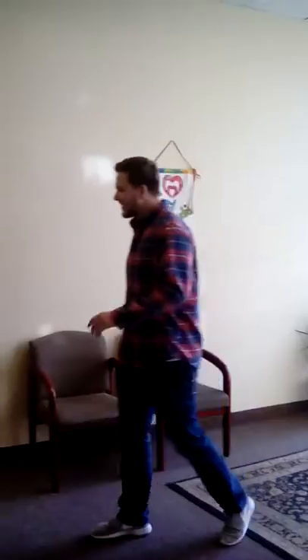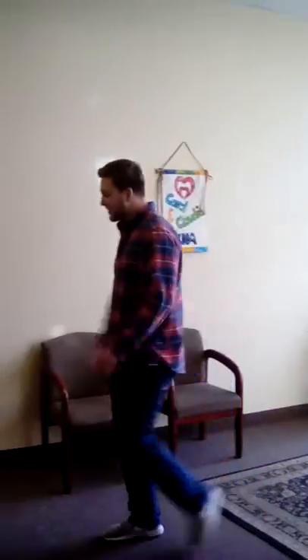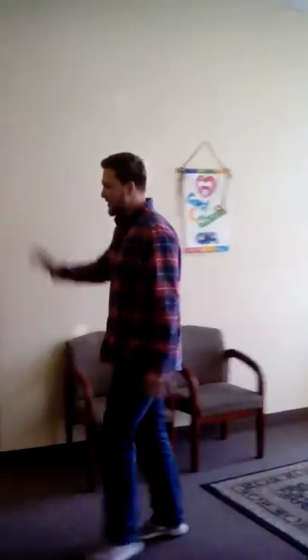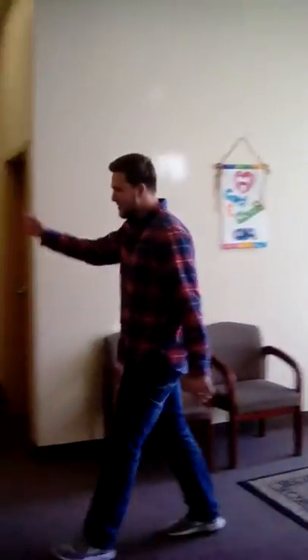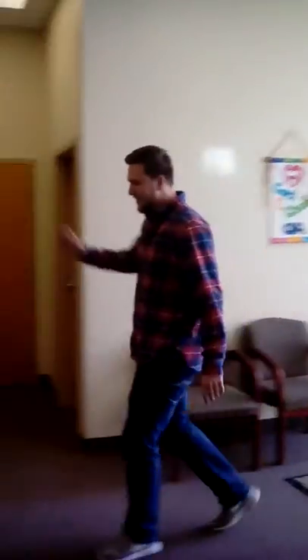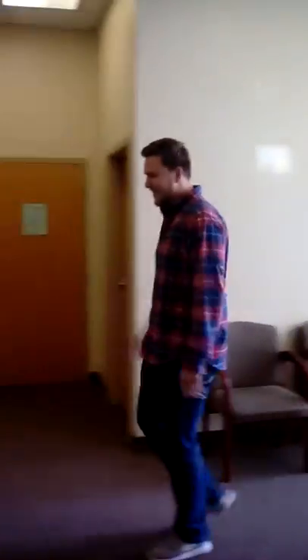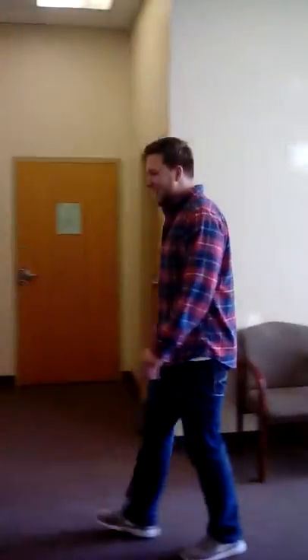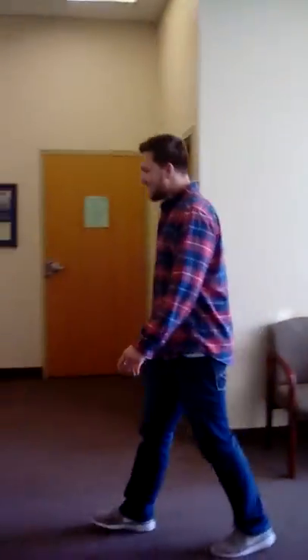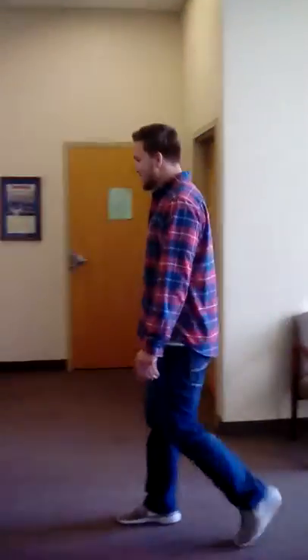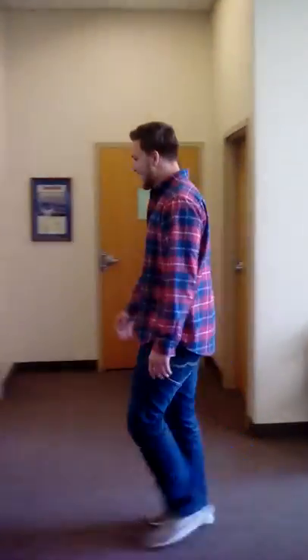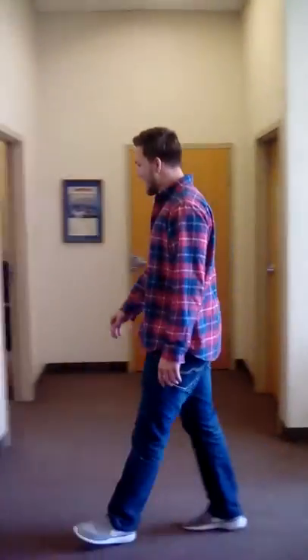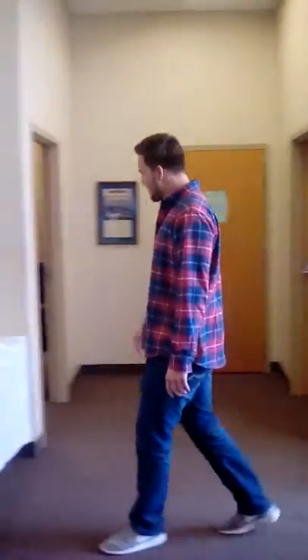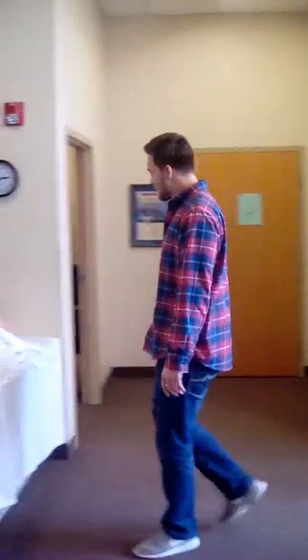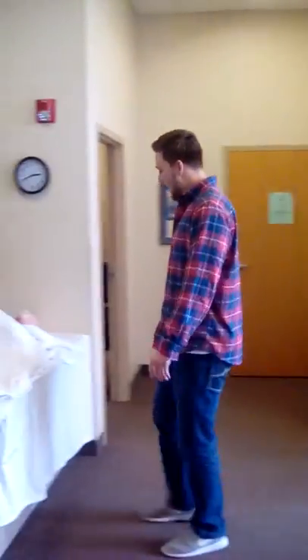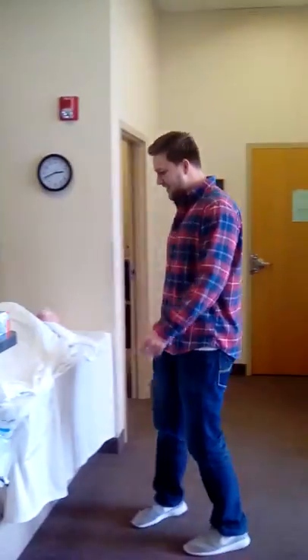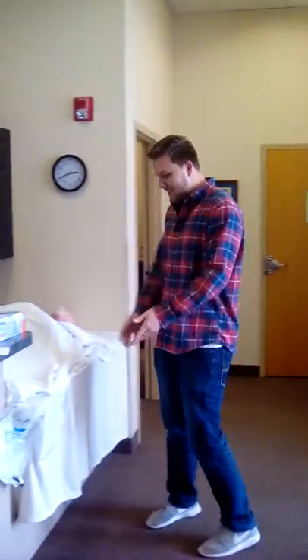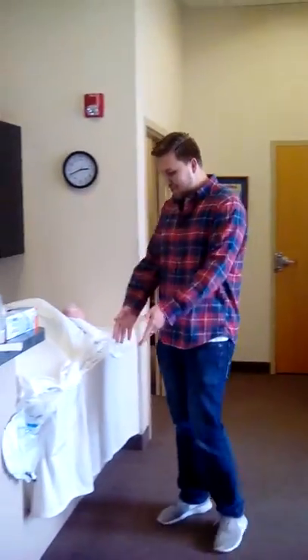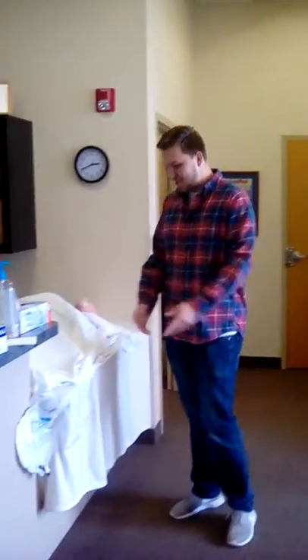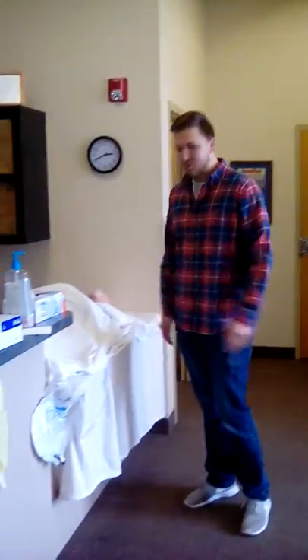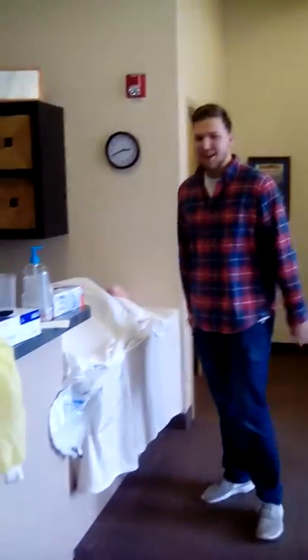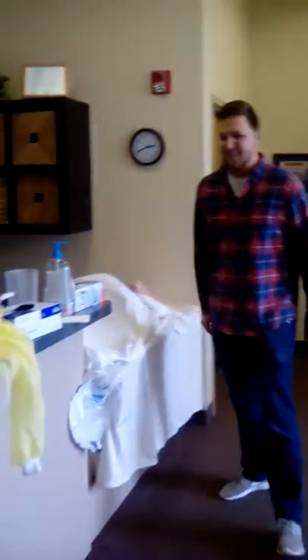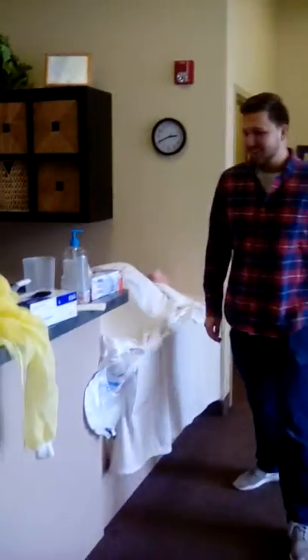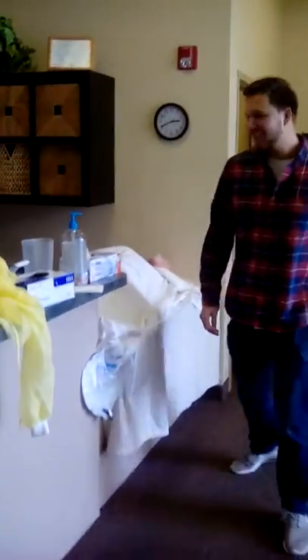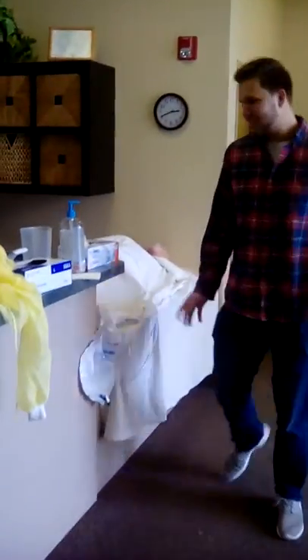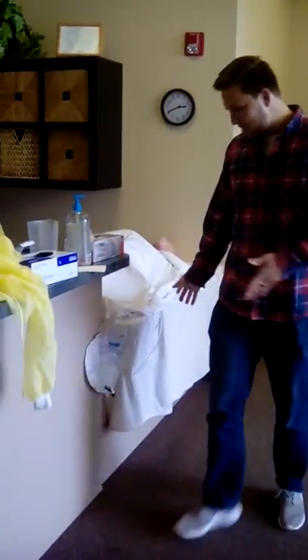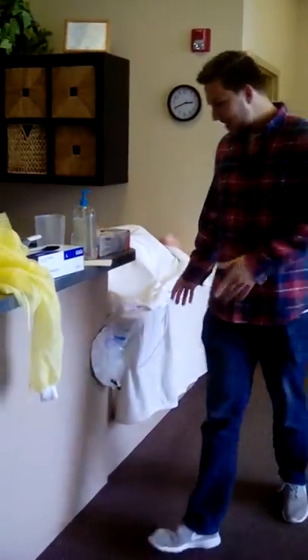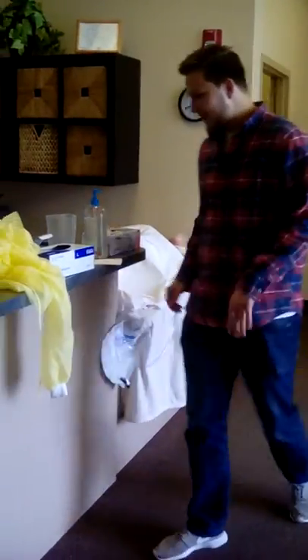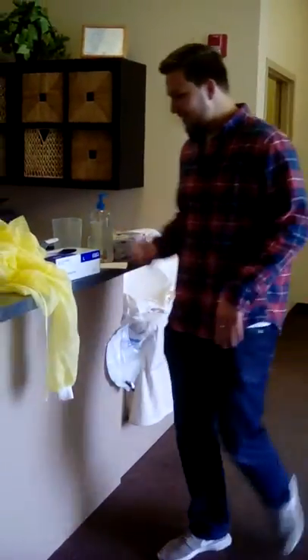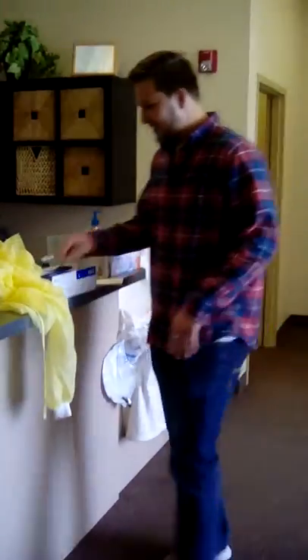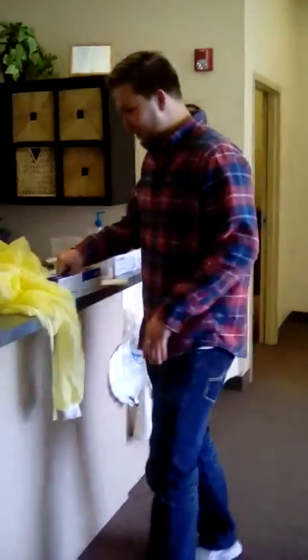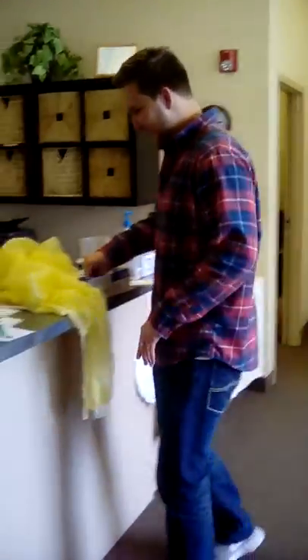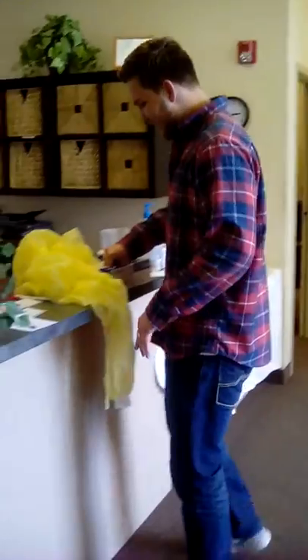Little Timmy, I see your catheter bag needs to be drained. Let me take care of that for you.